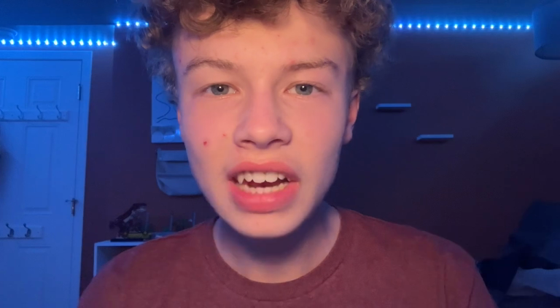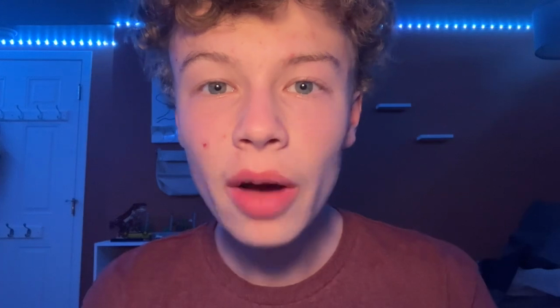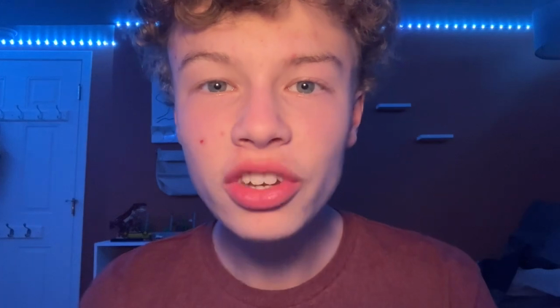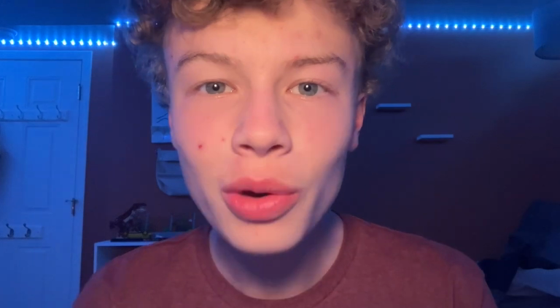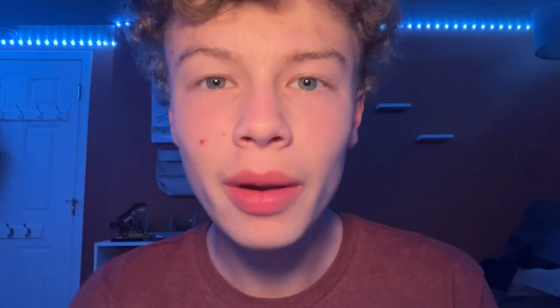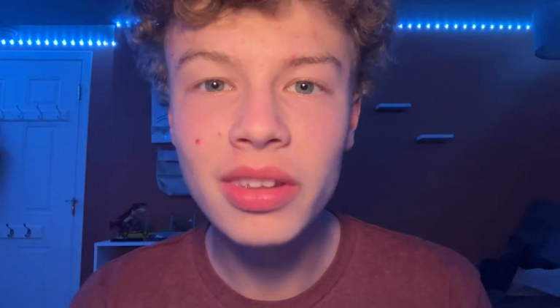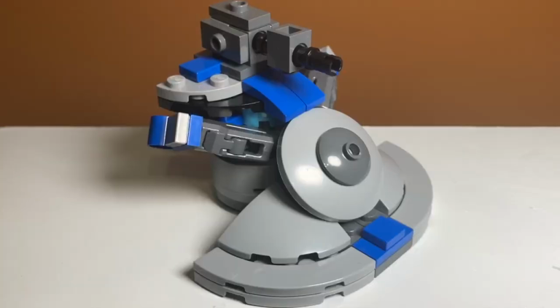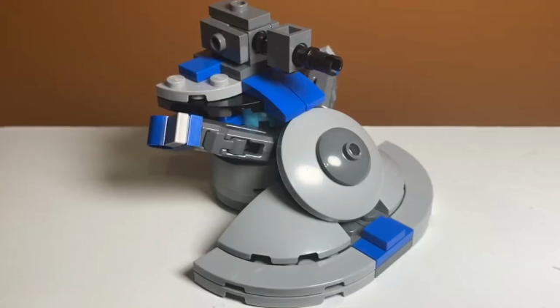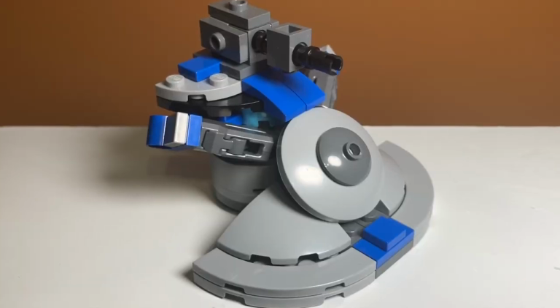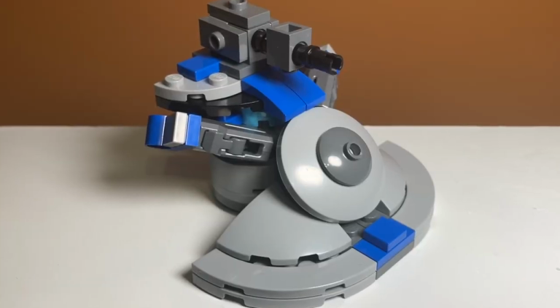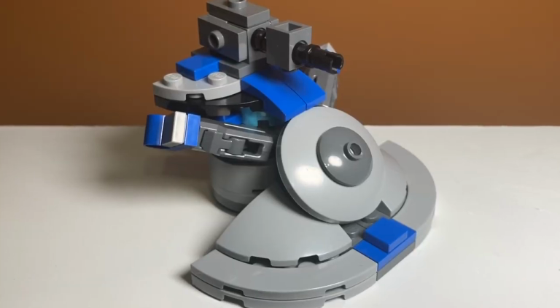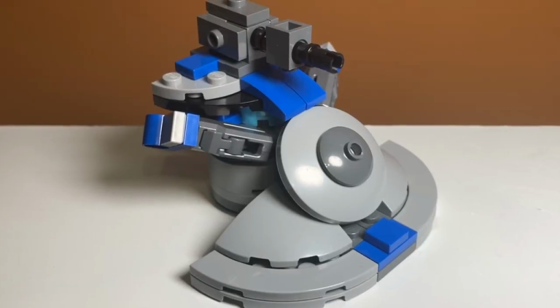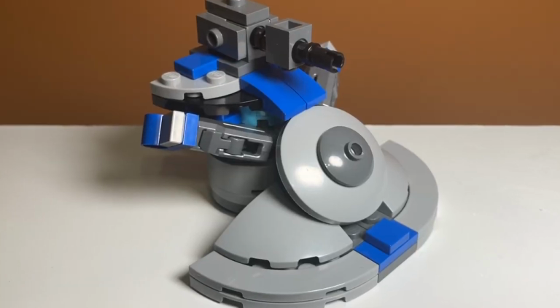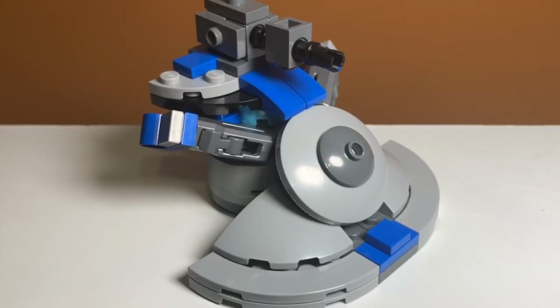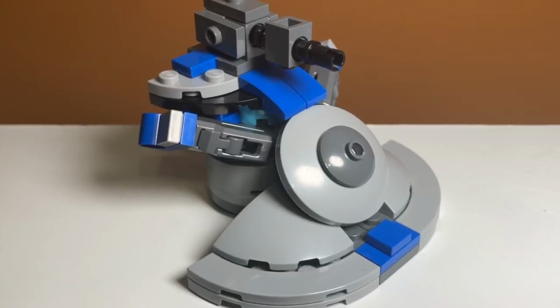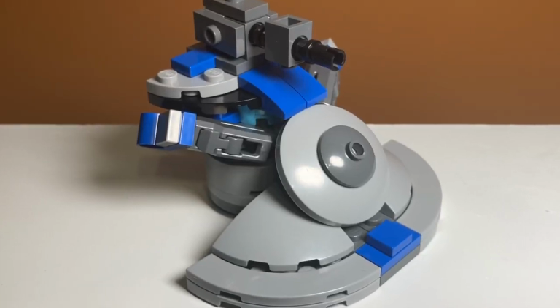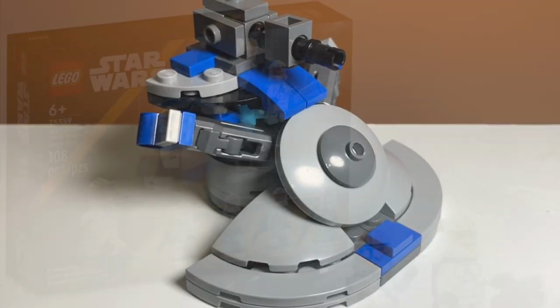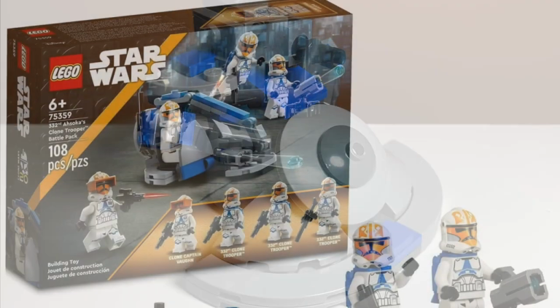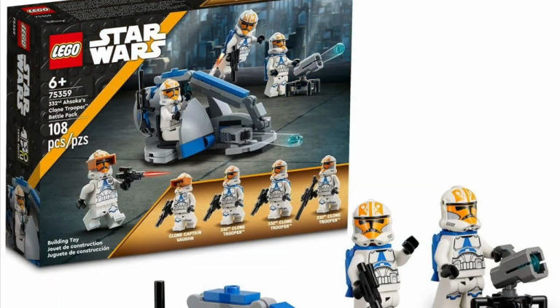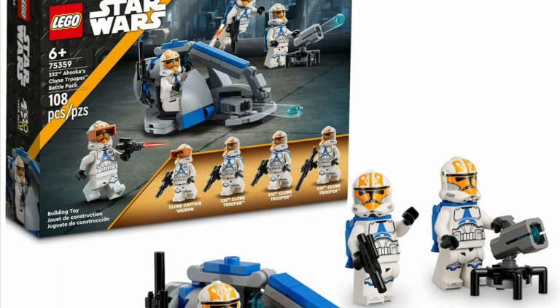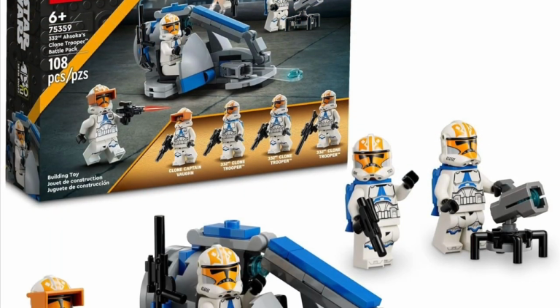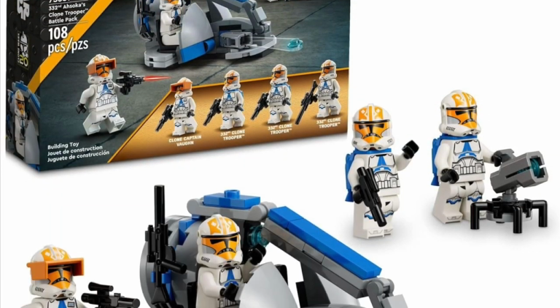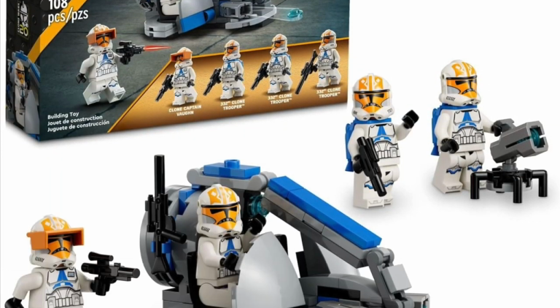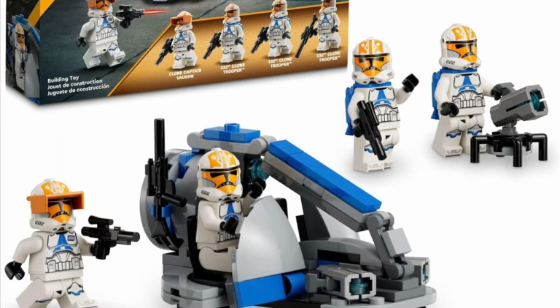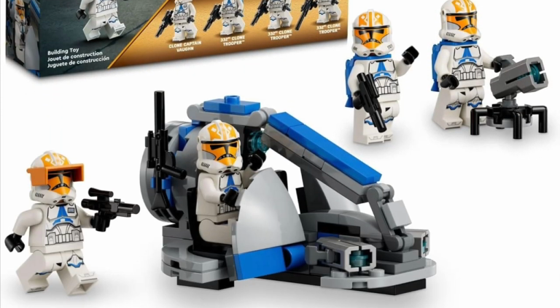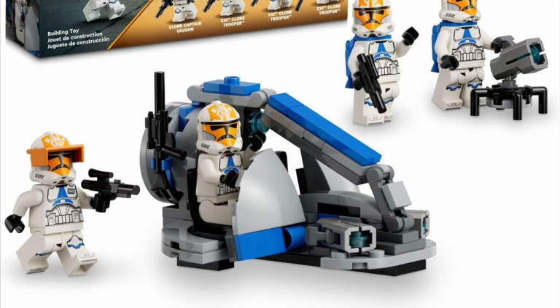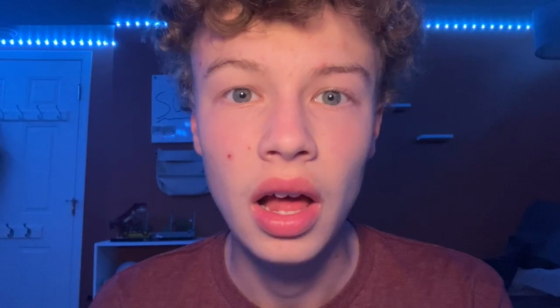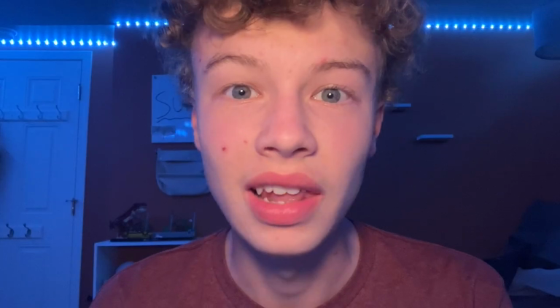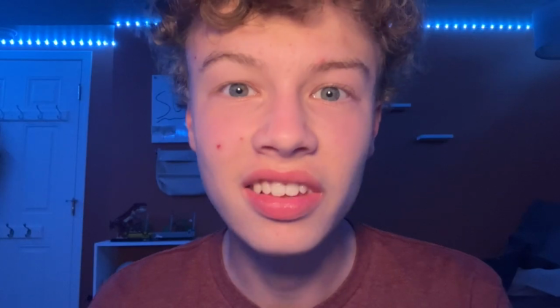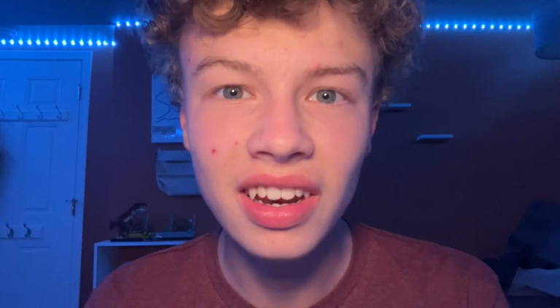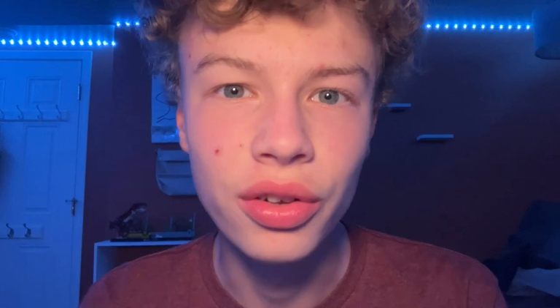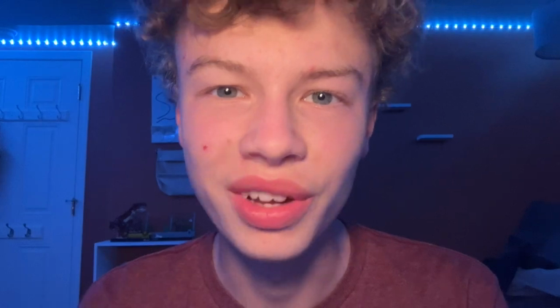Today I'll be showing you how to build the Separatist AAT alternate build for the LEGO 332nd Battle Pack. Let's get into it.